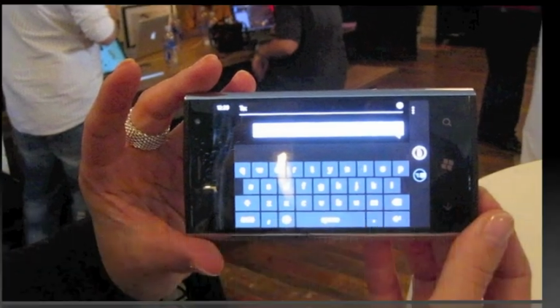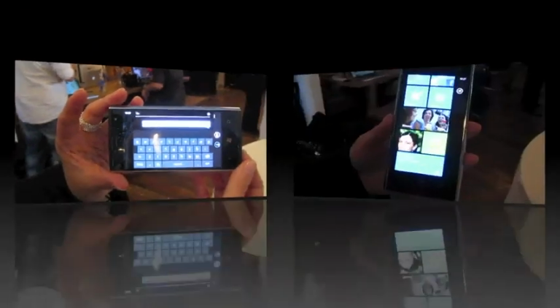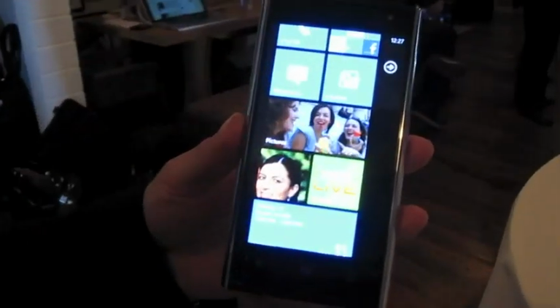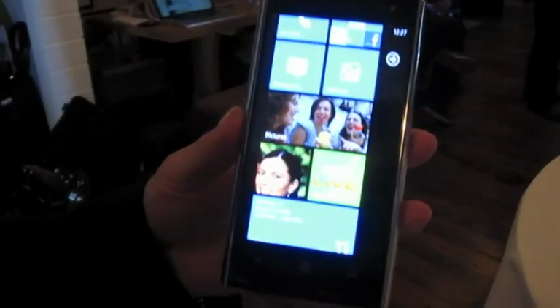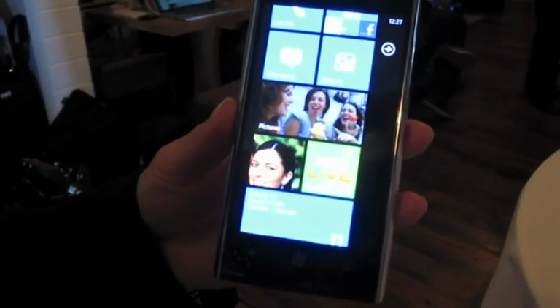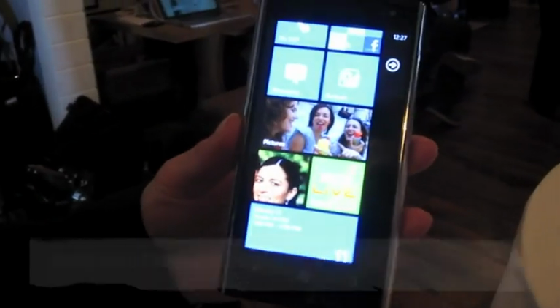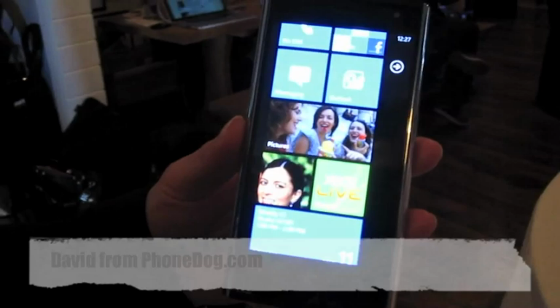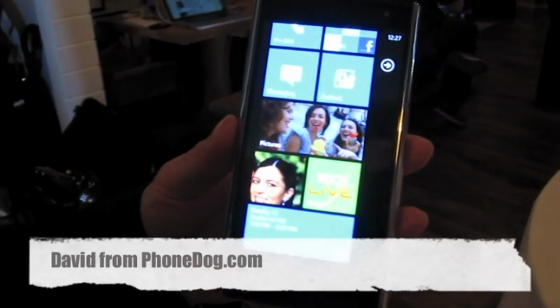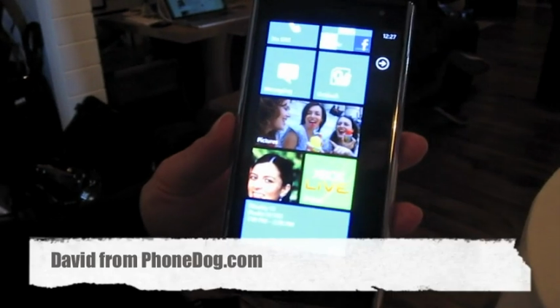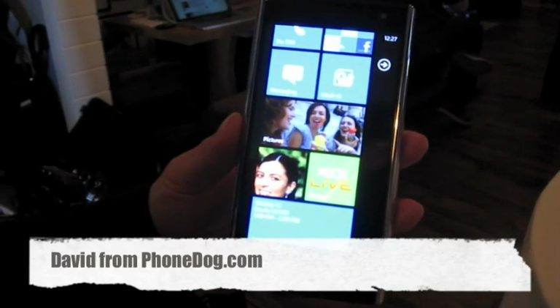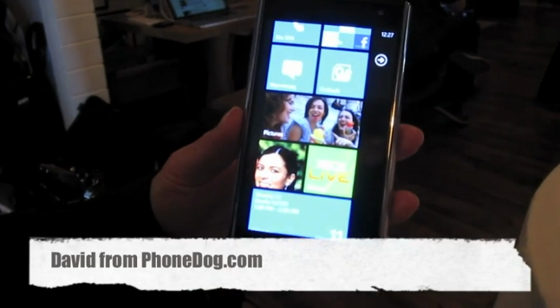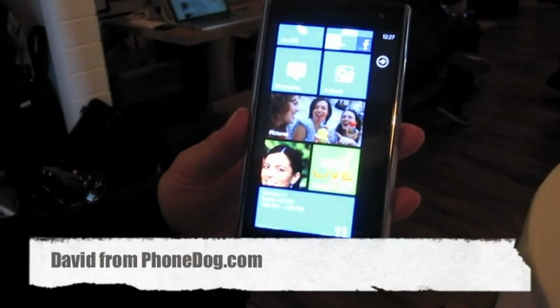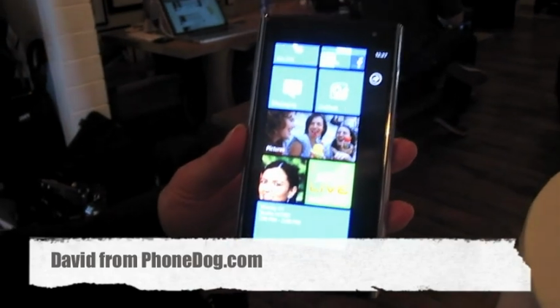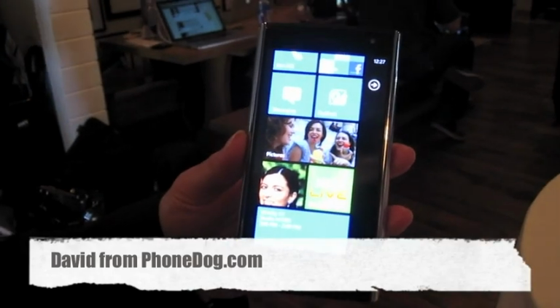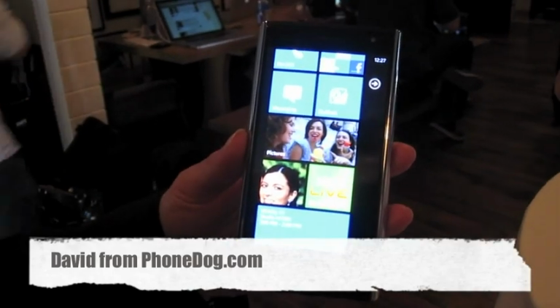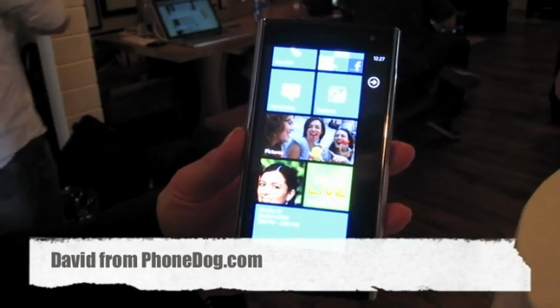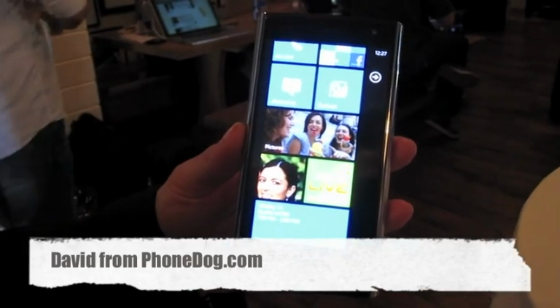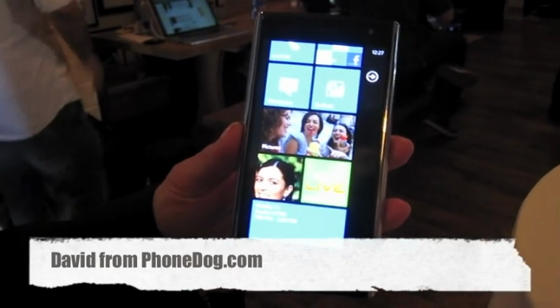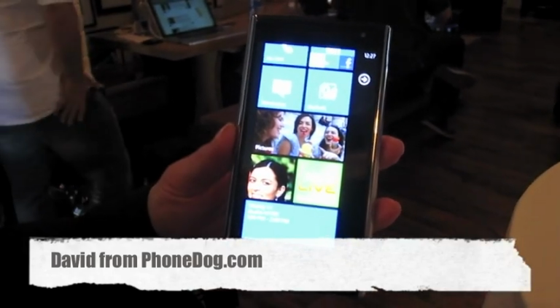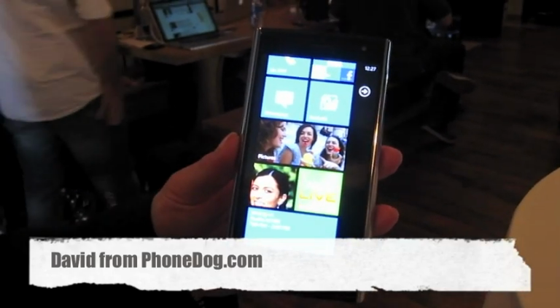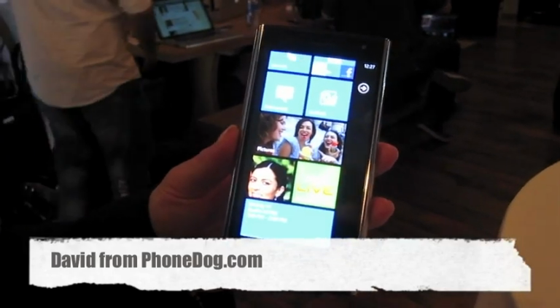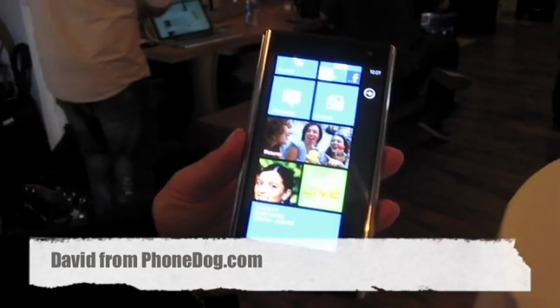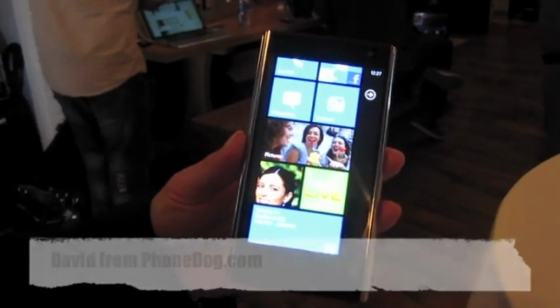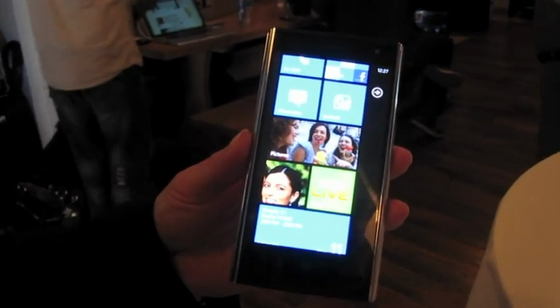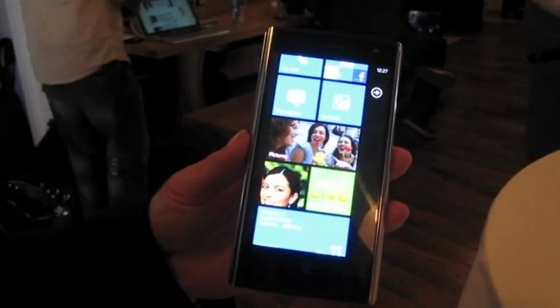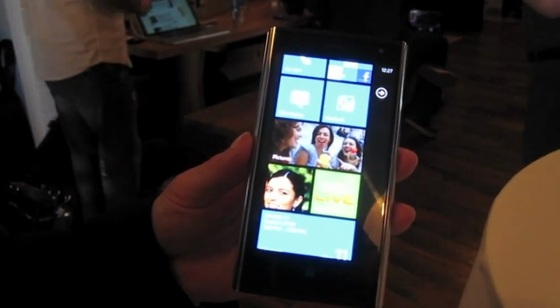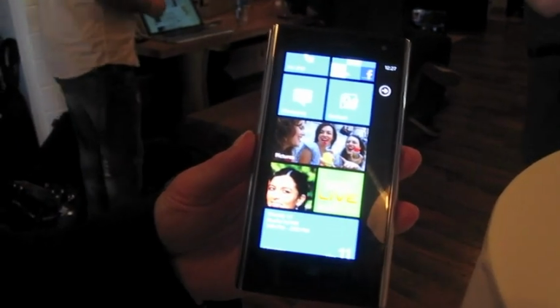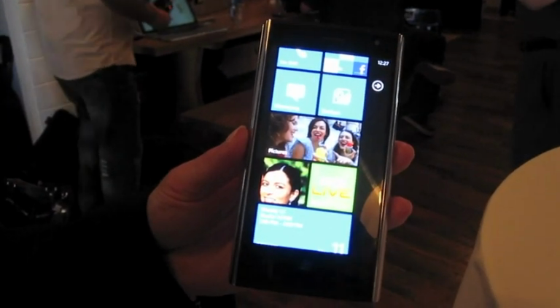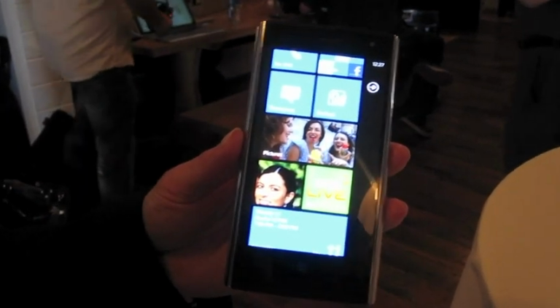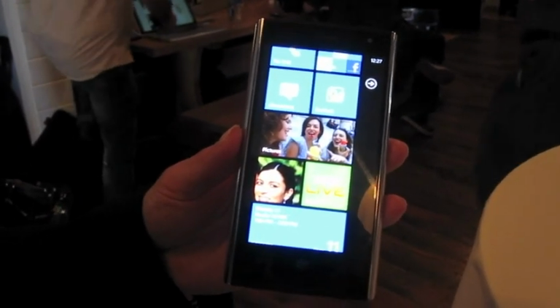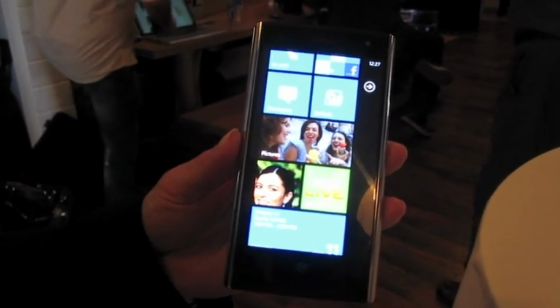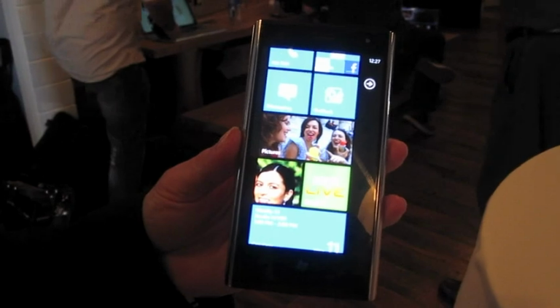Hi, this is David from phonedog.com and I'm here with Julie from Dell. We are taking a look at the Dell Venue Pro coming to T-Mobile.